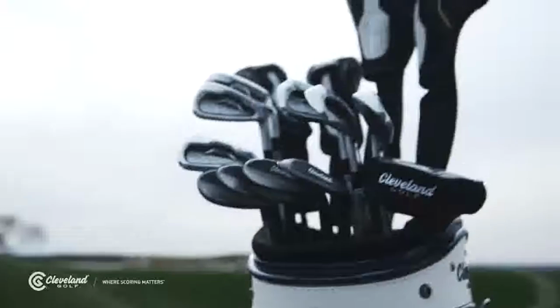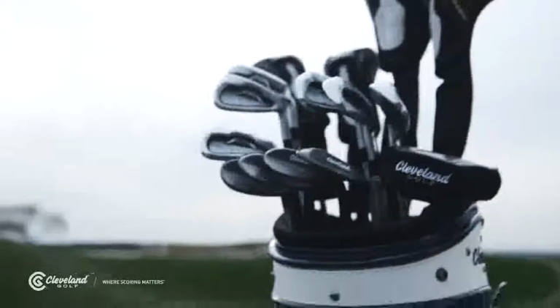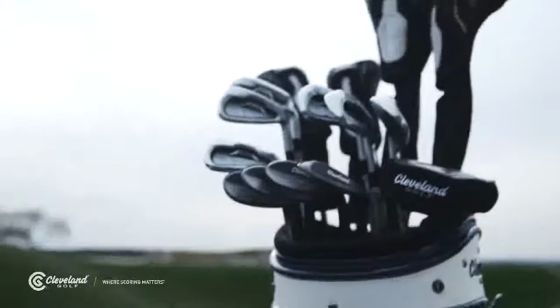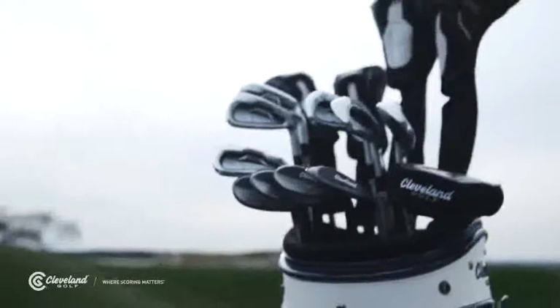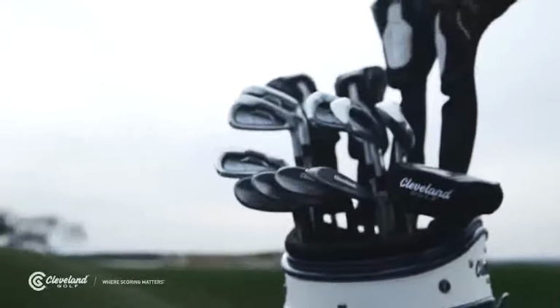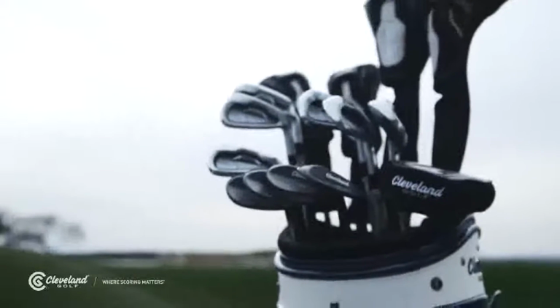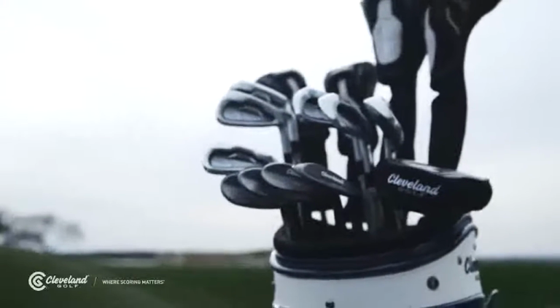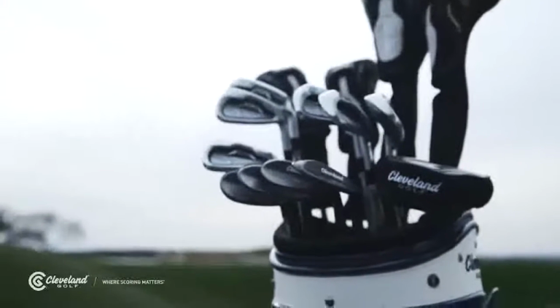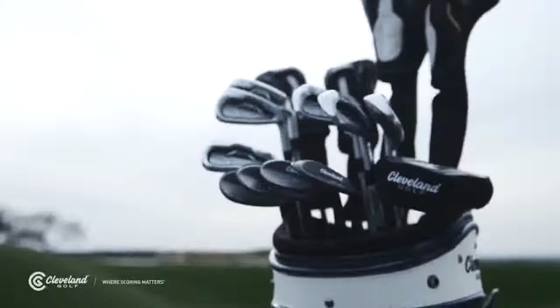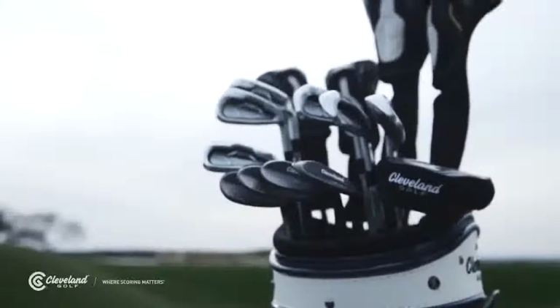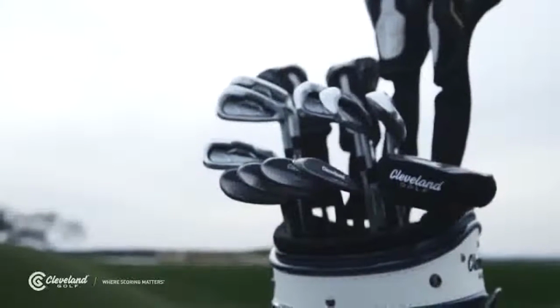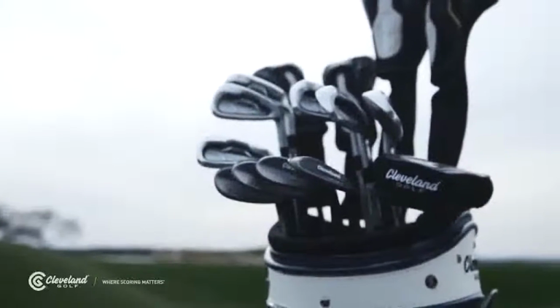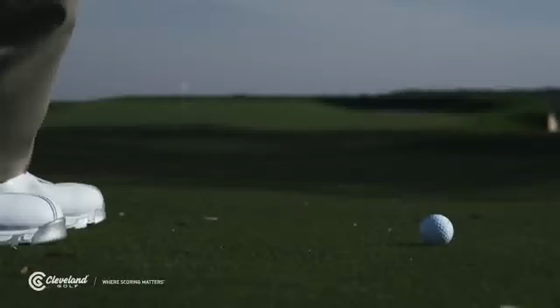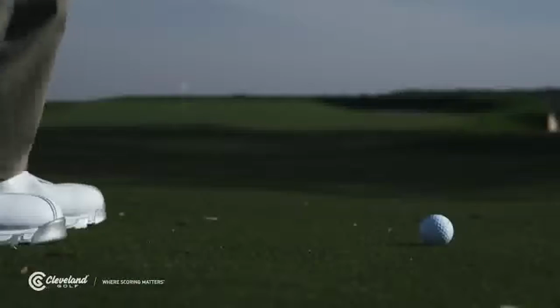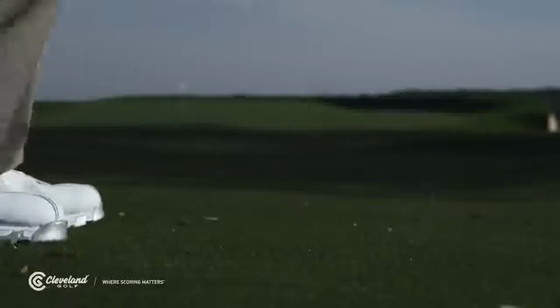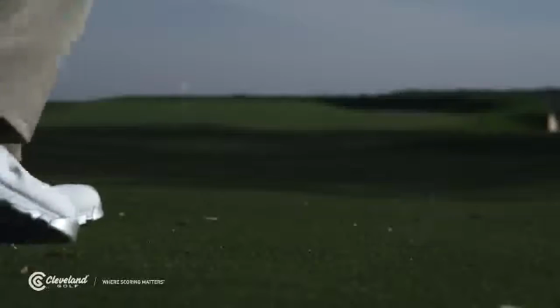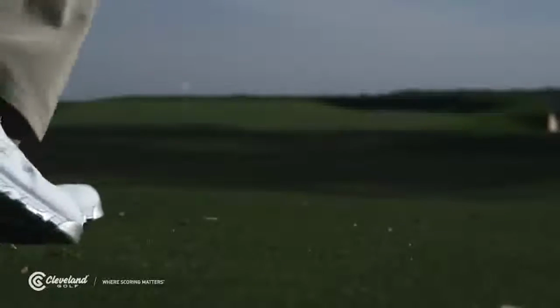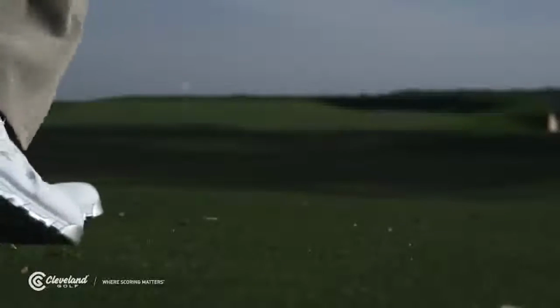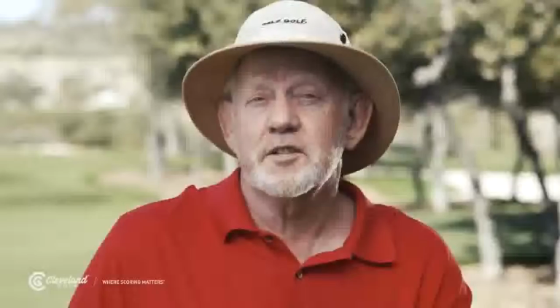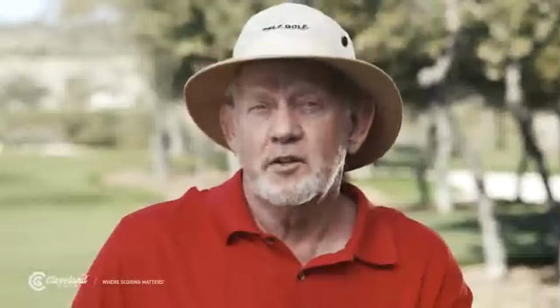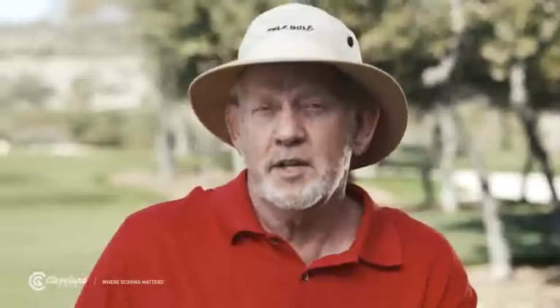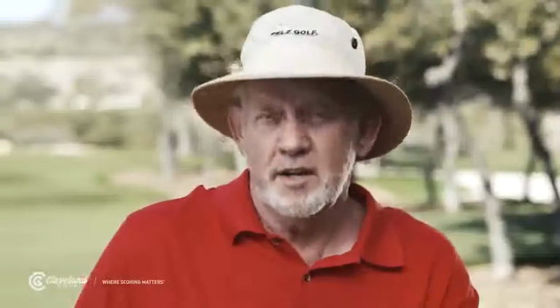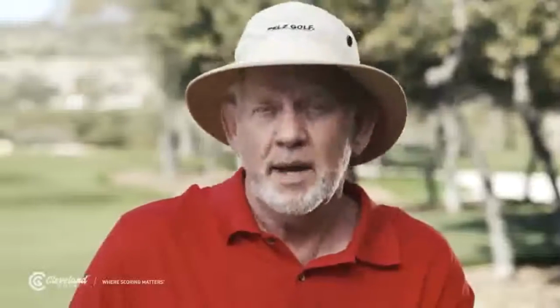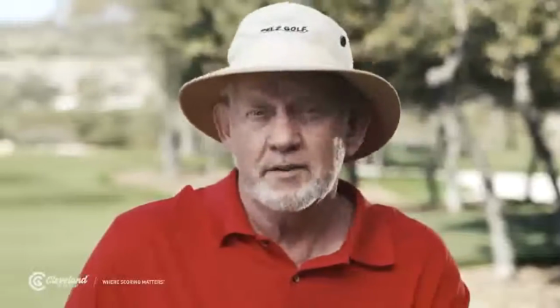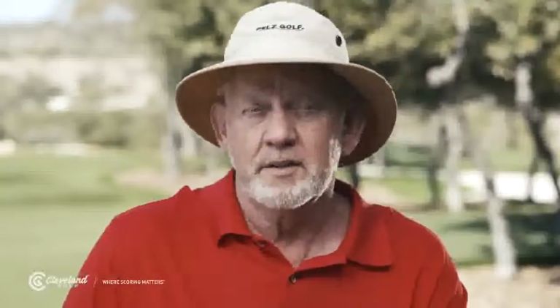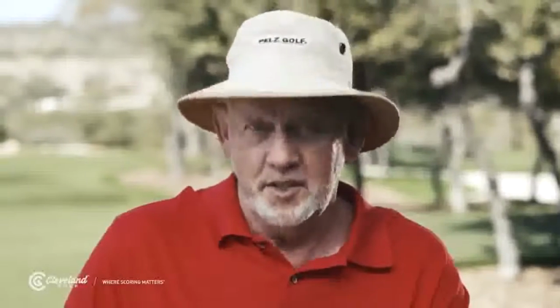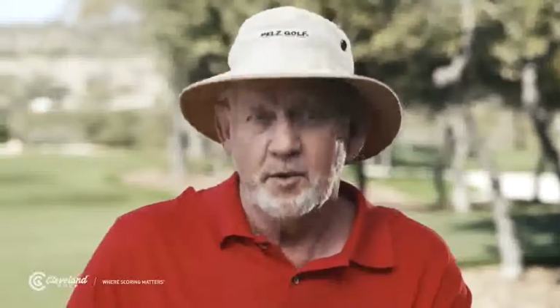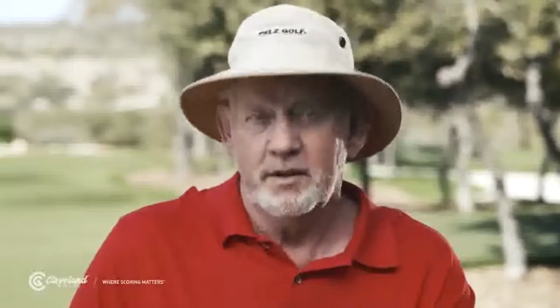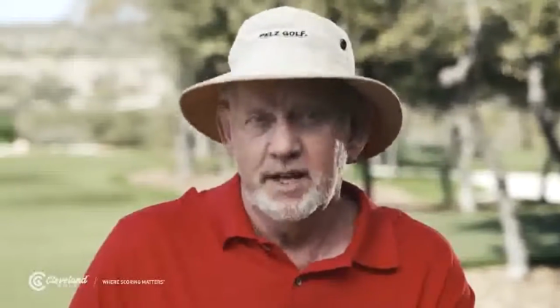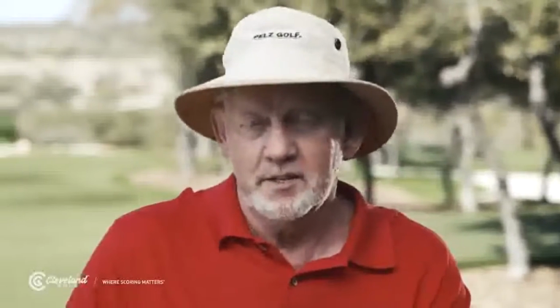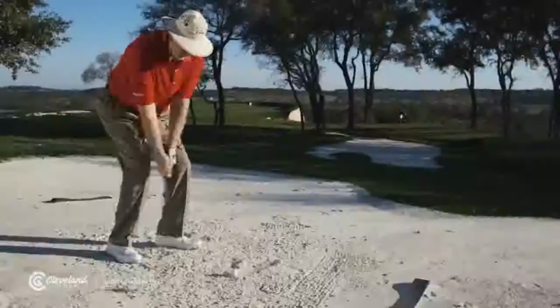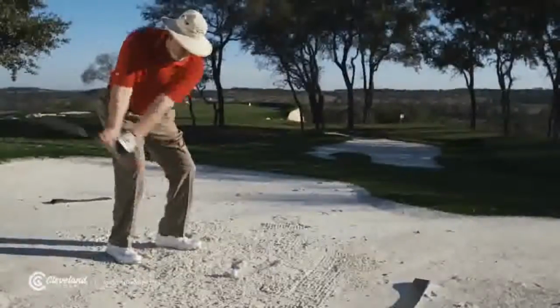Now you can go to a local Cleveland golf fitter, get the right wedges, and then start using their bounce to your own advantage.